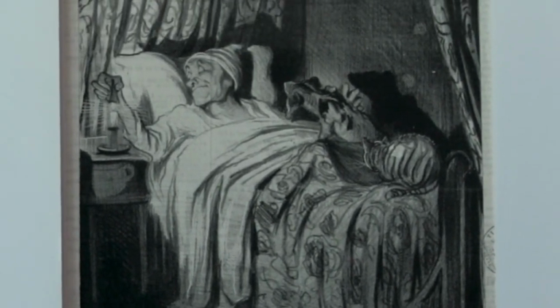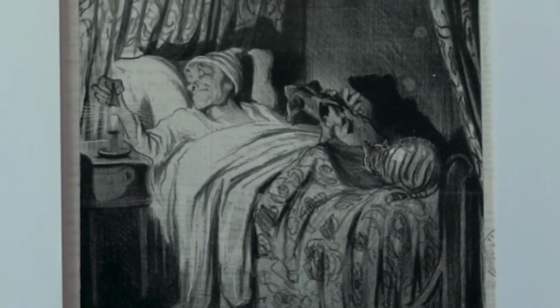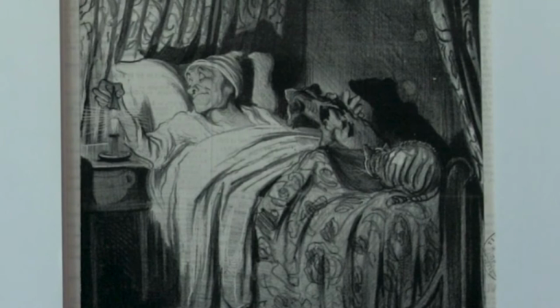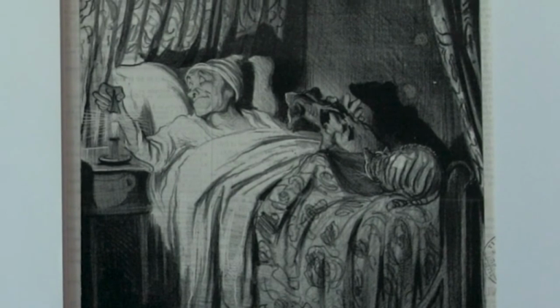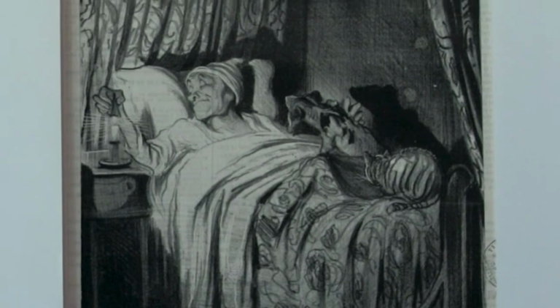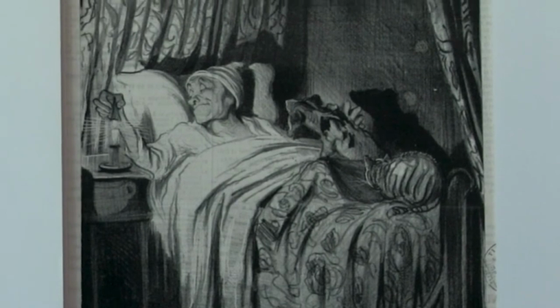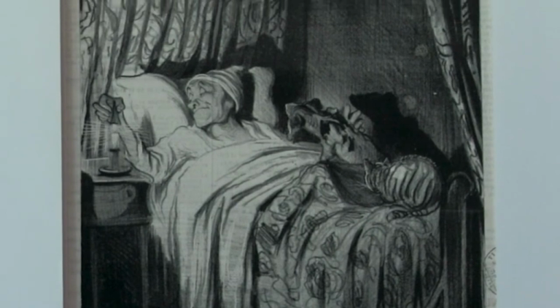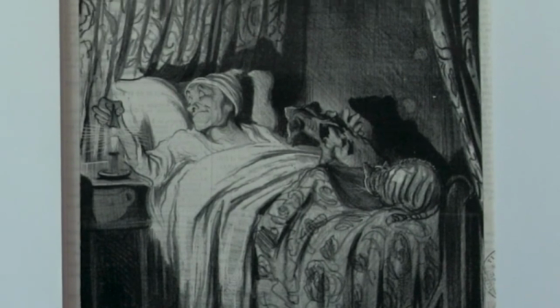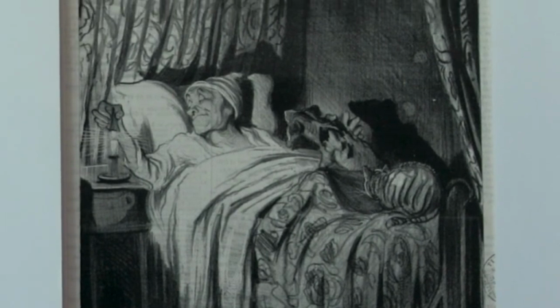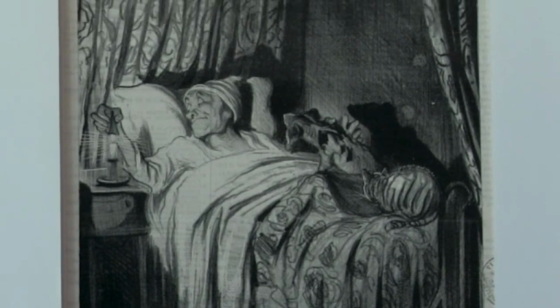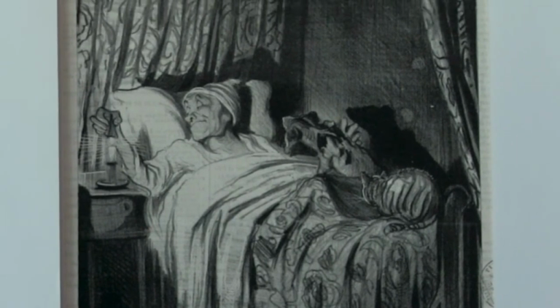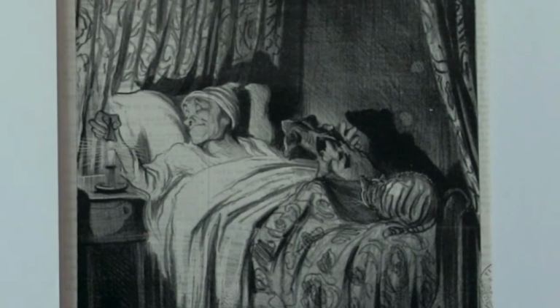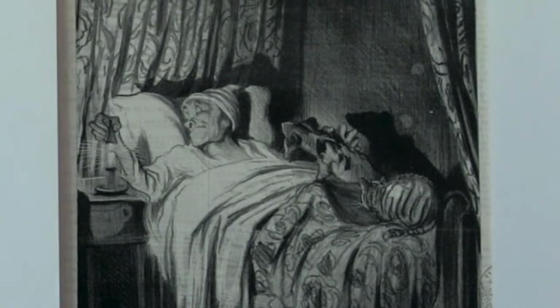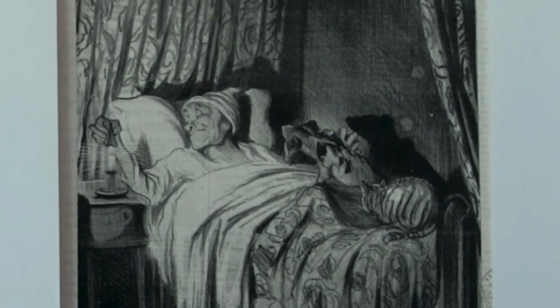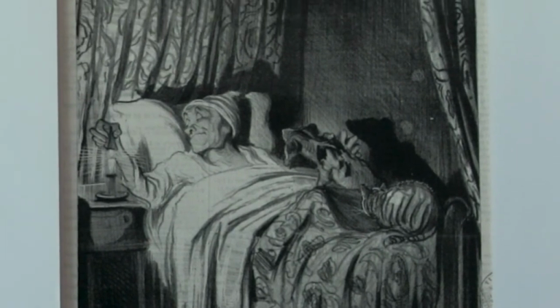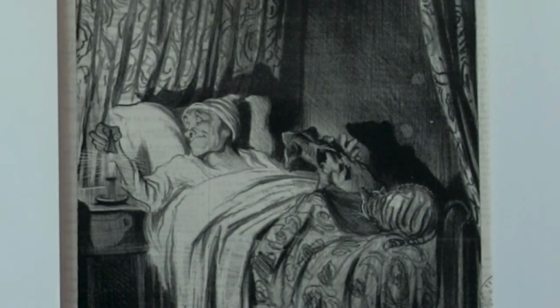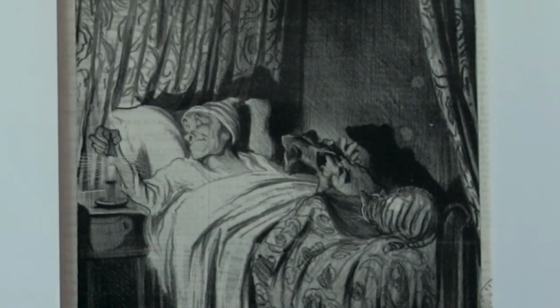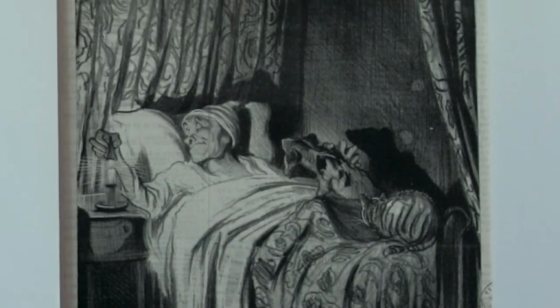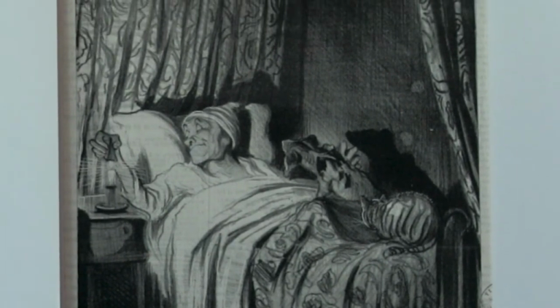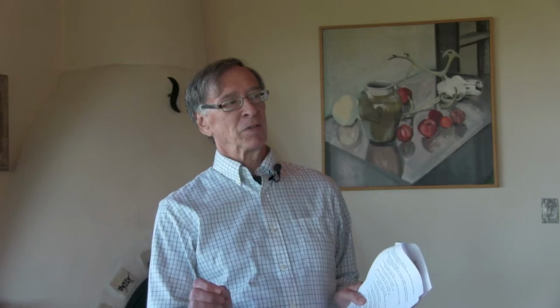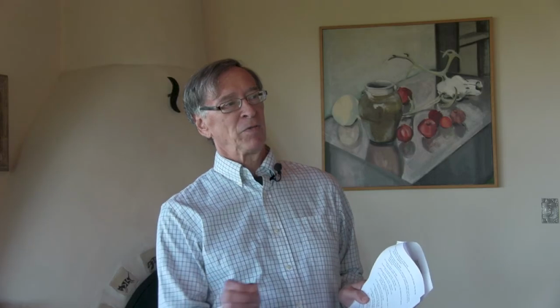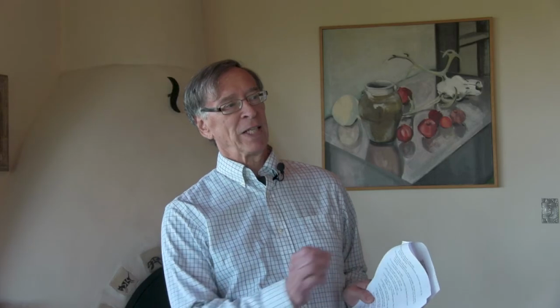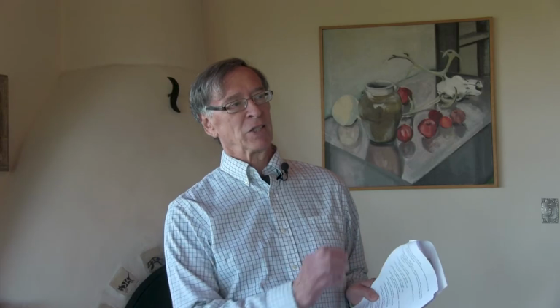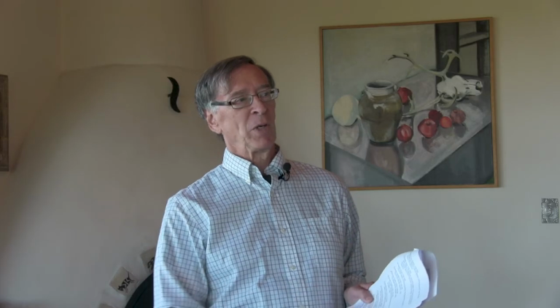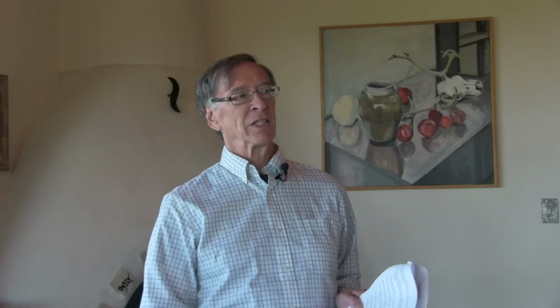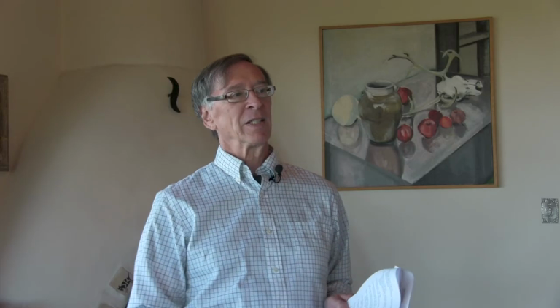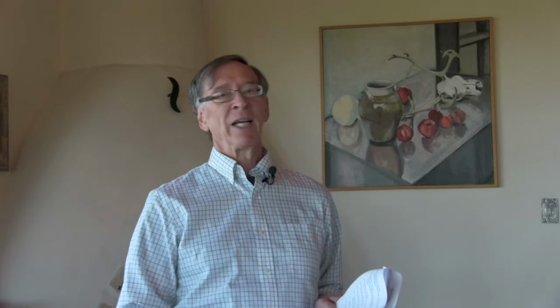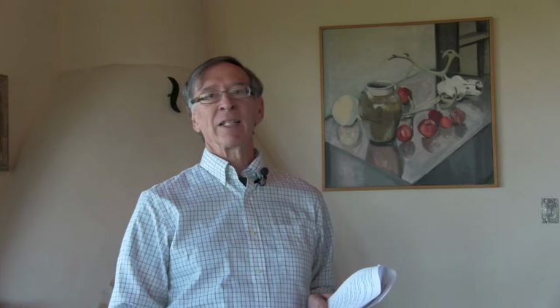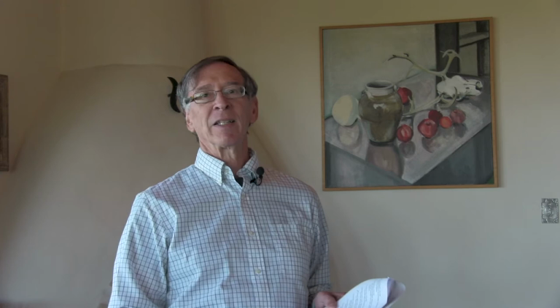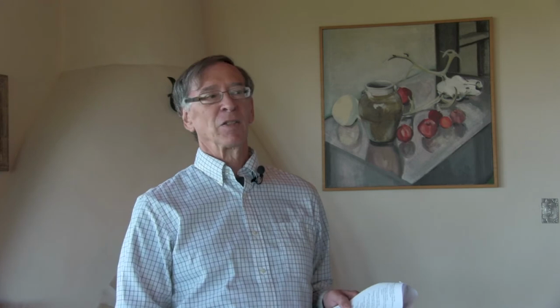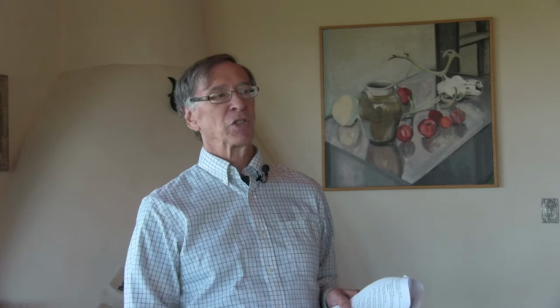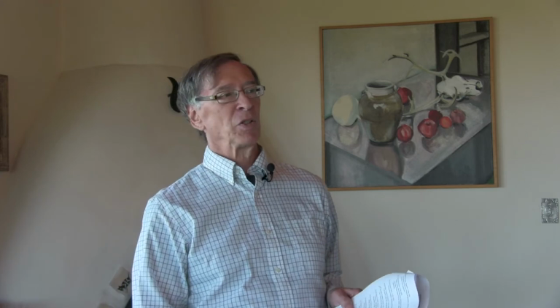If you notice, the rays from the candle are done by the same technique of finely scratching a line on the litho stone.